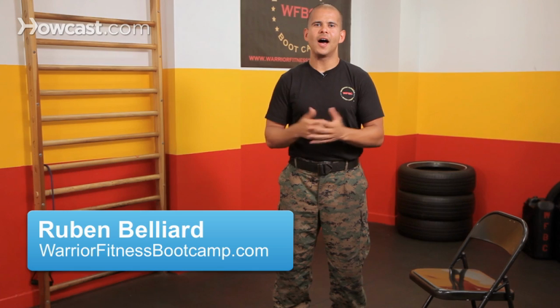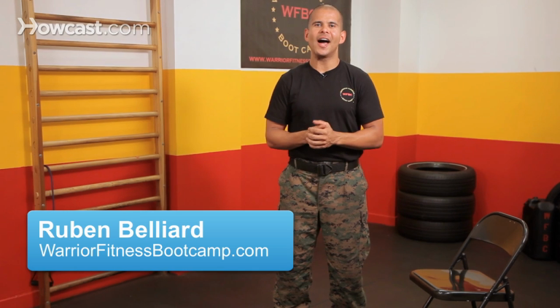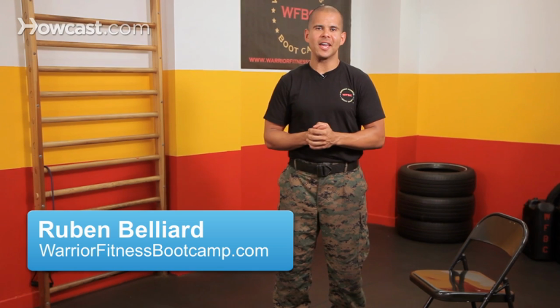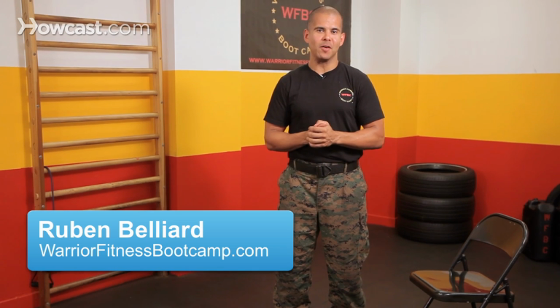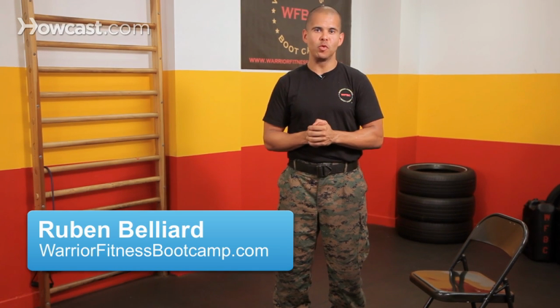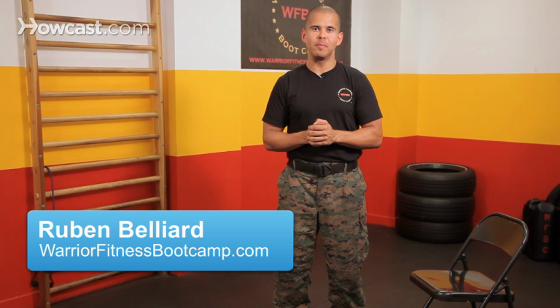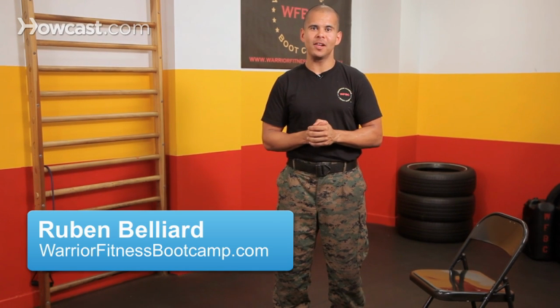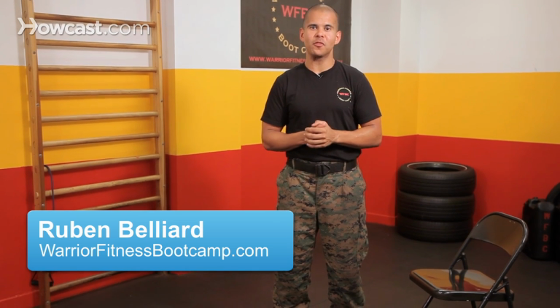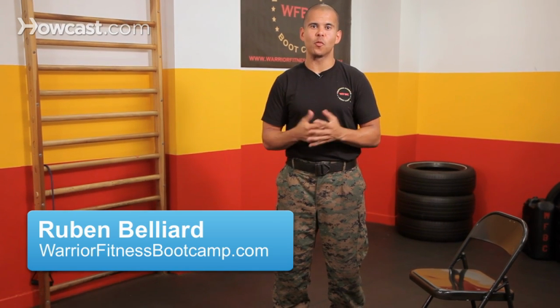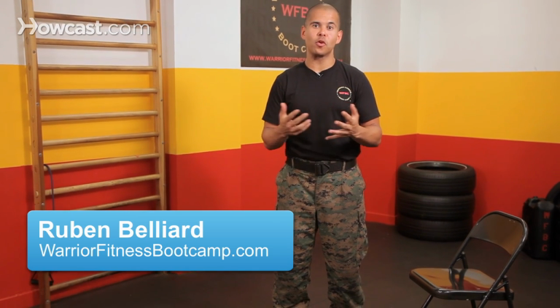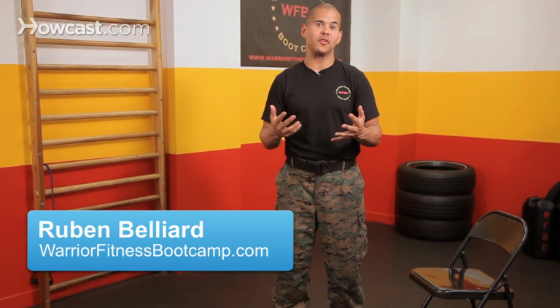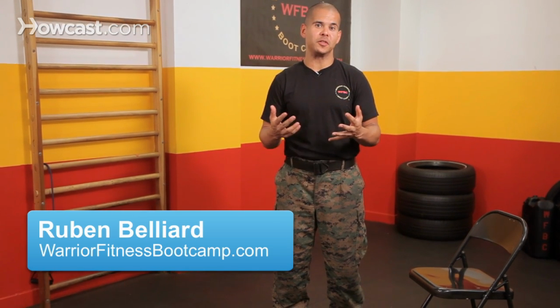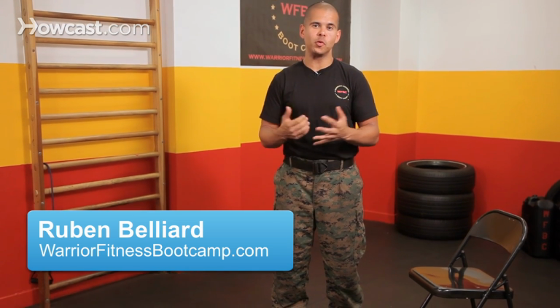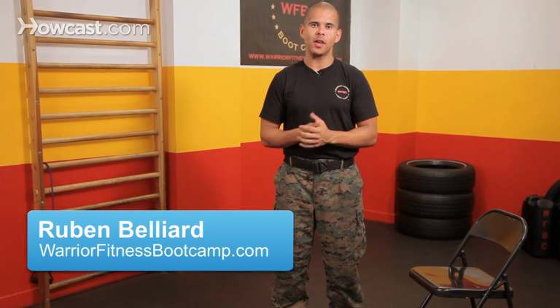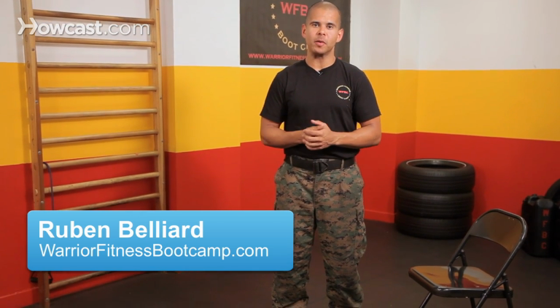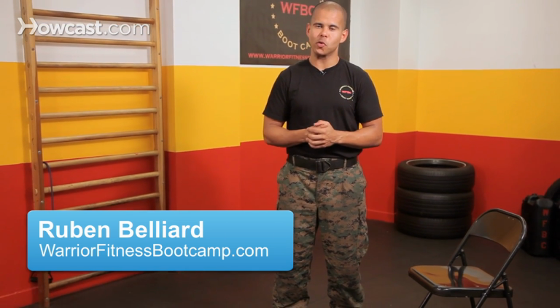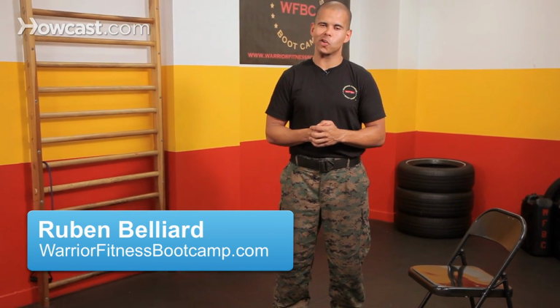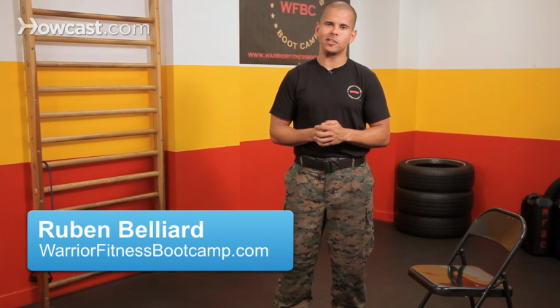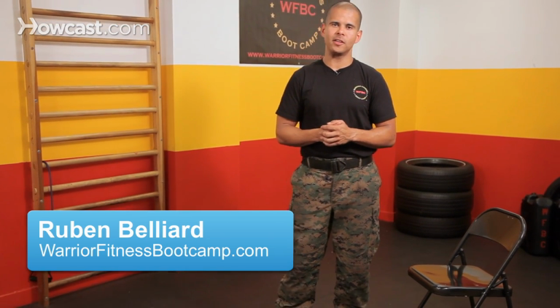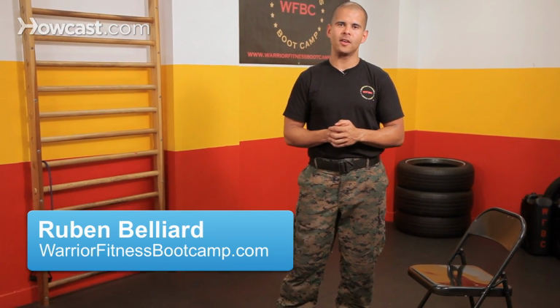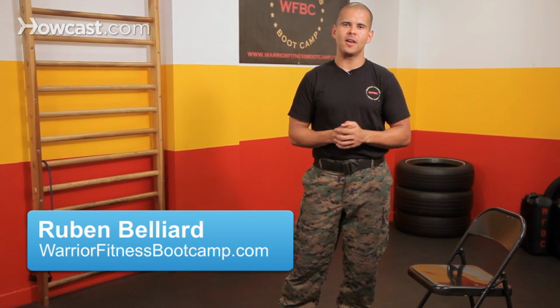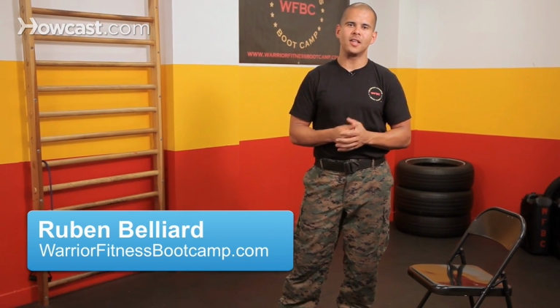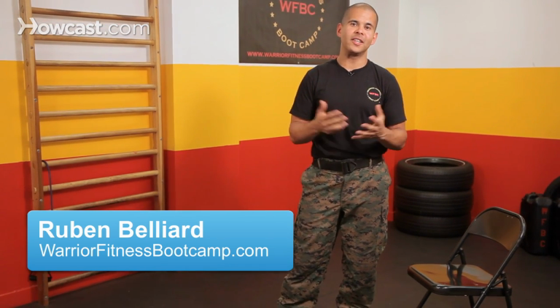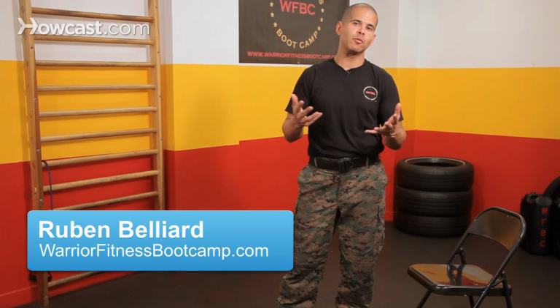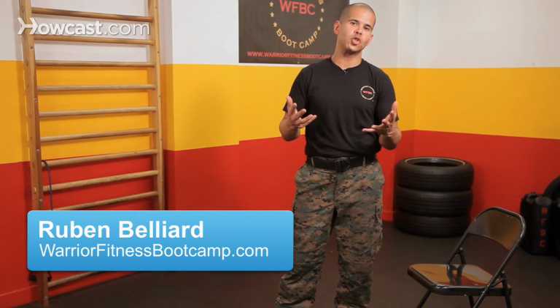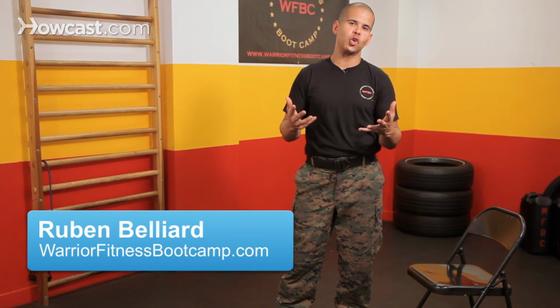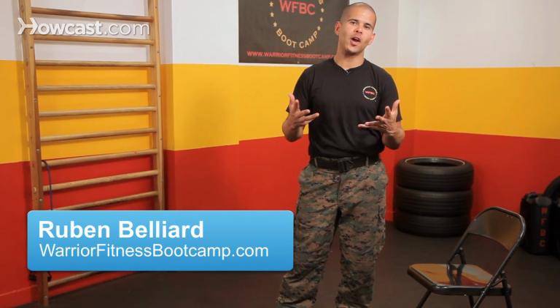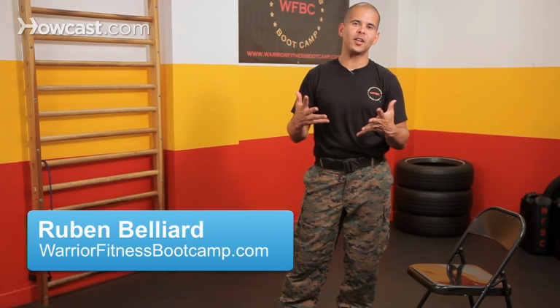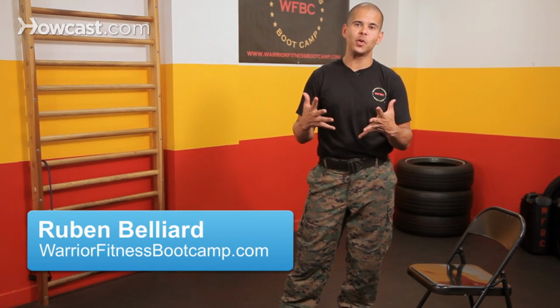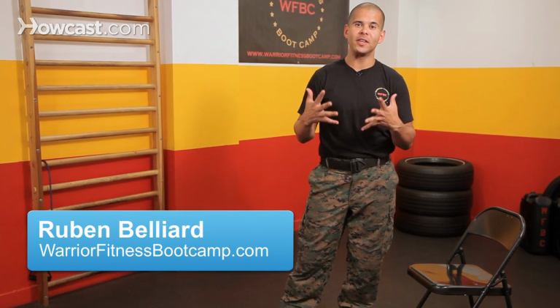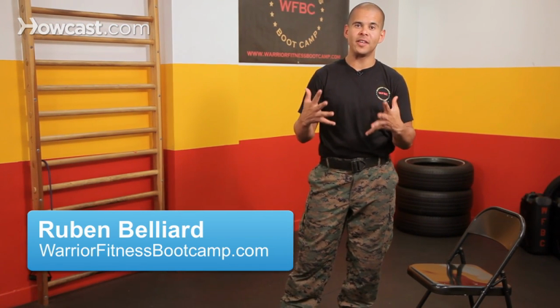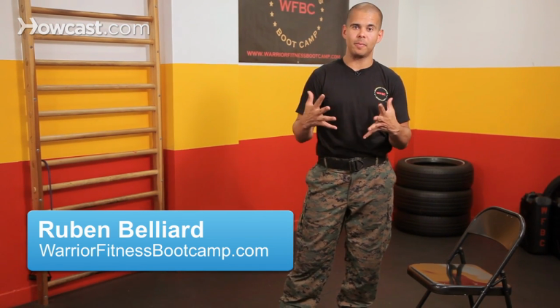Hi, I'm Ruben Beliard from Warrior Fitness Boot Camp here in New York City. Today I'm going to show you how to do a dip.